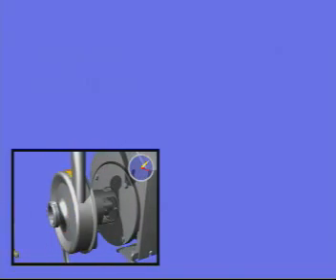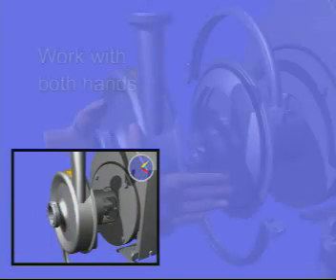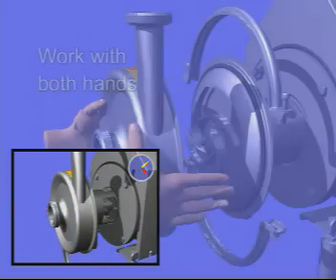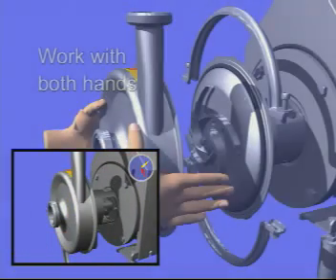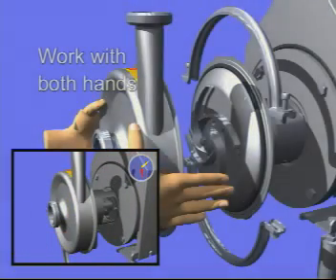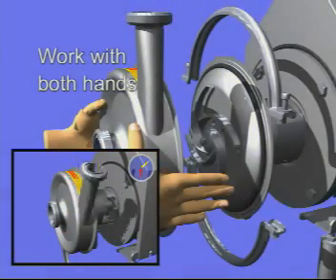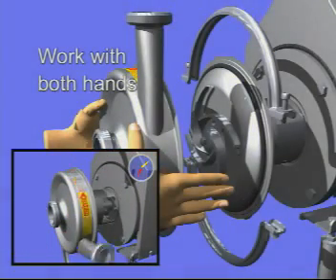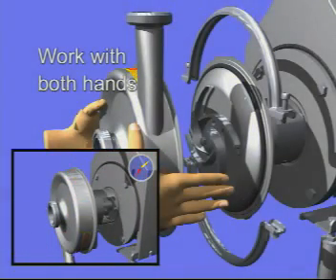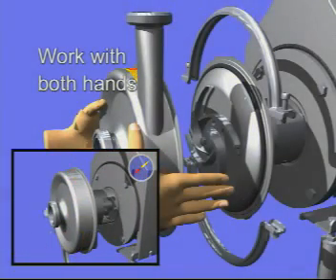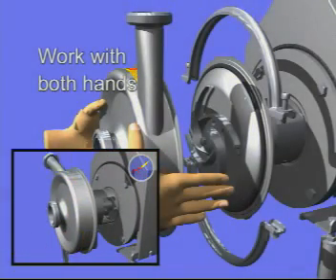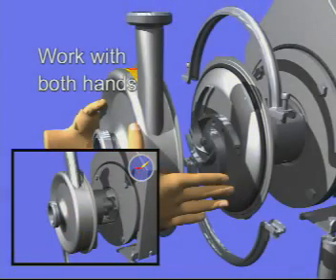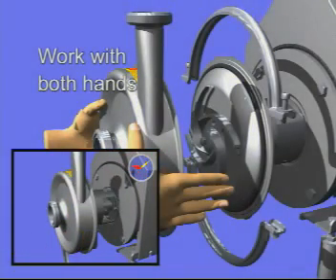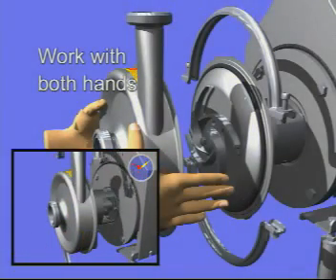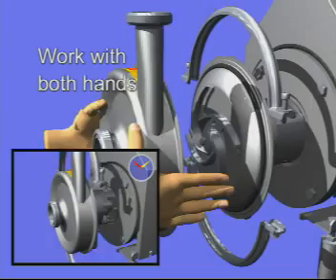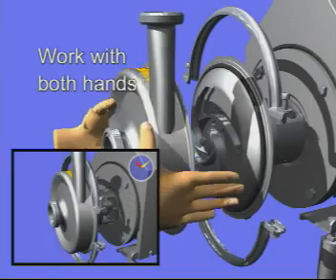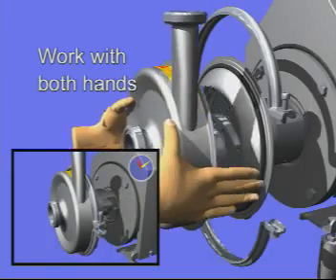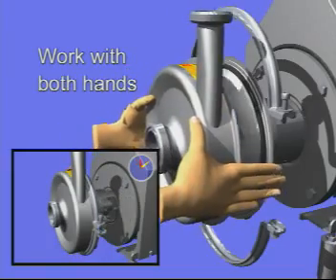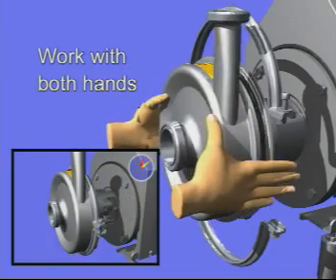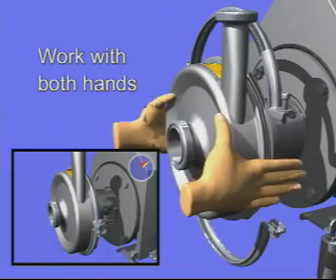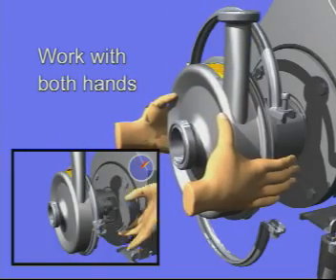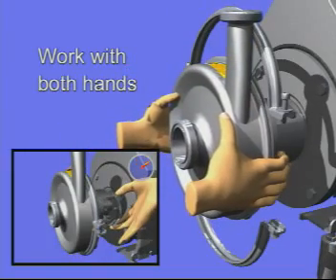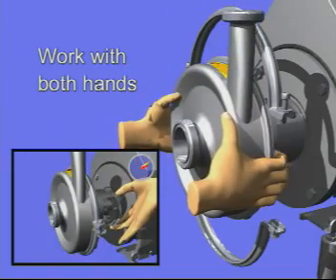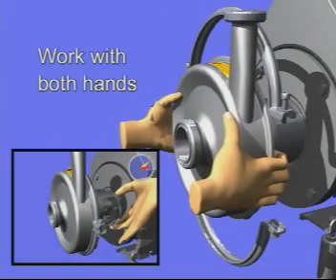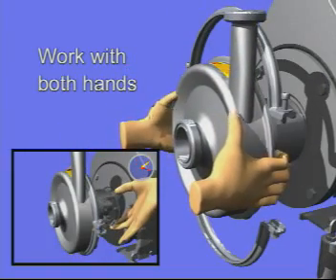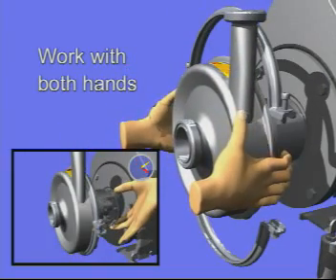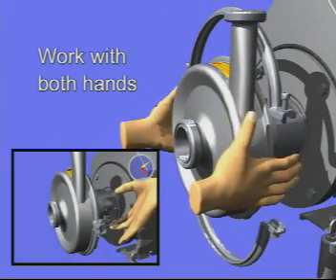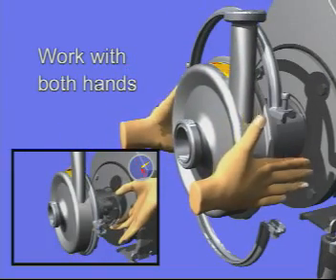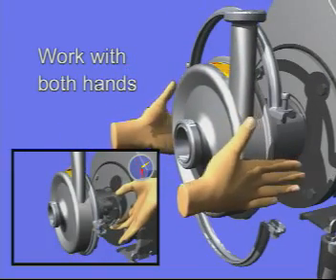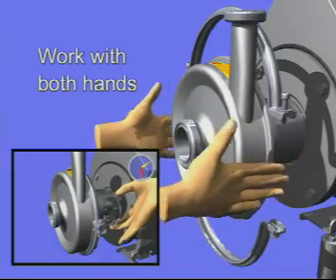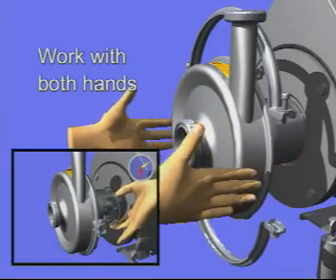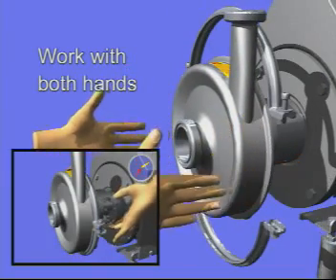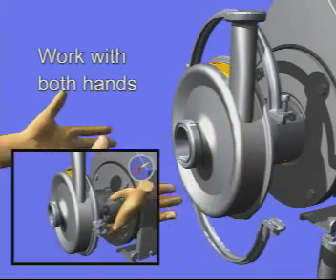When you press the pump casing to metallic contact, it will stay in place, allowing you to work with the clamp using both hands.